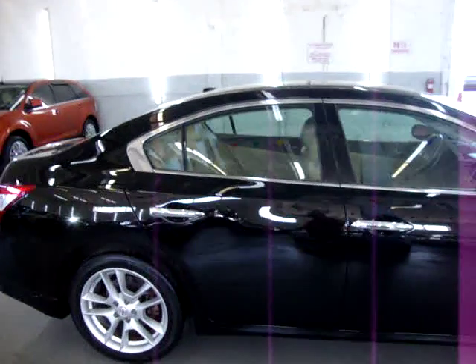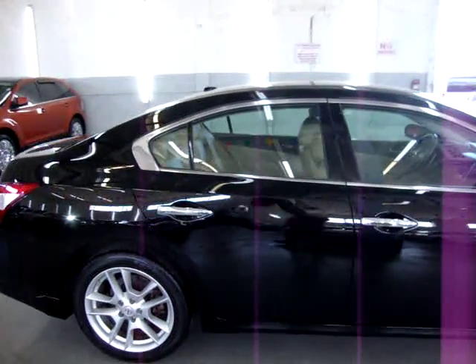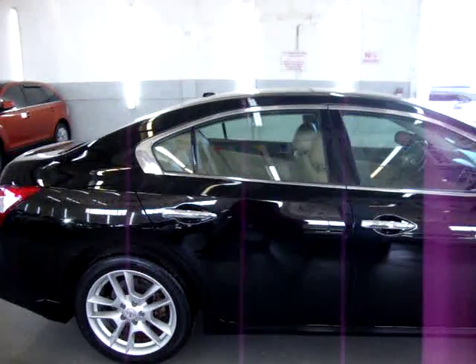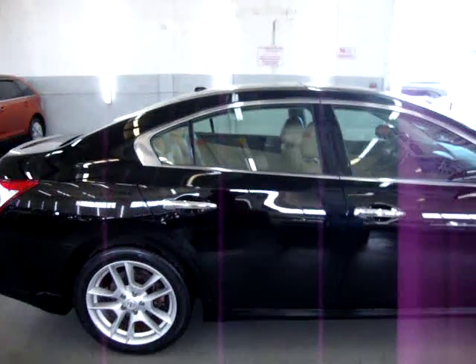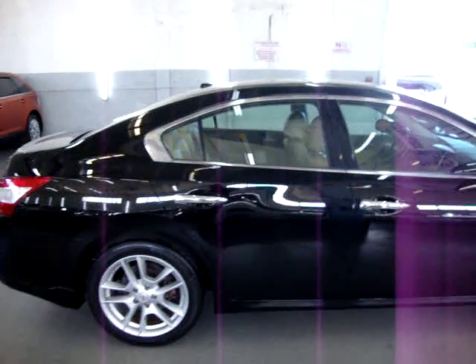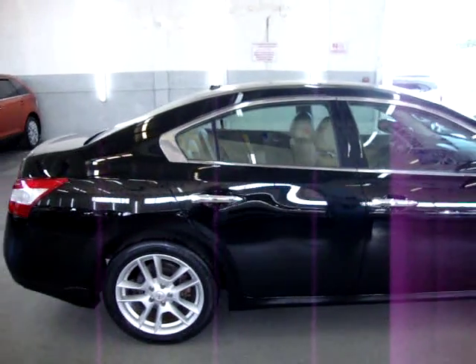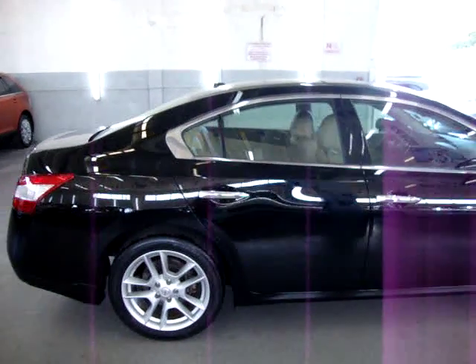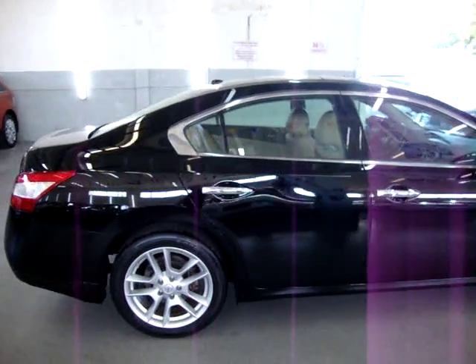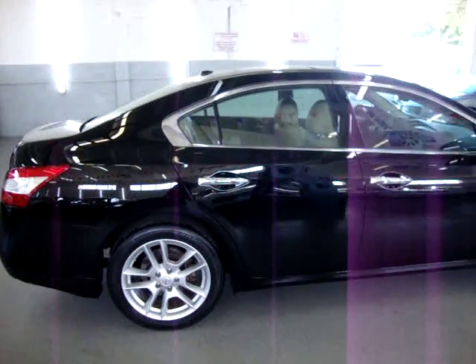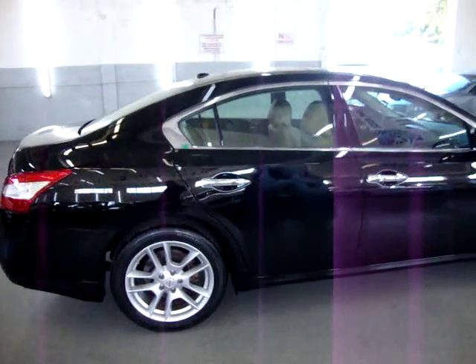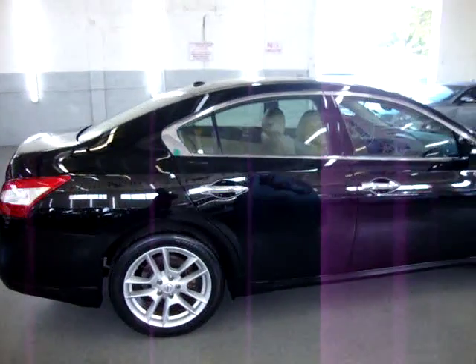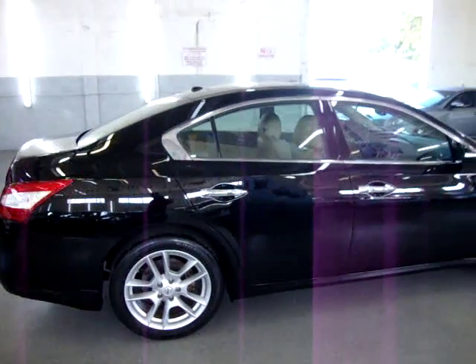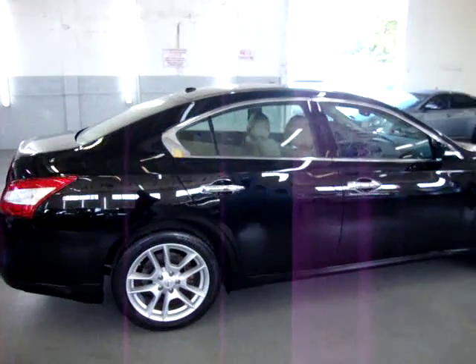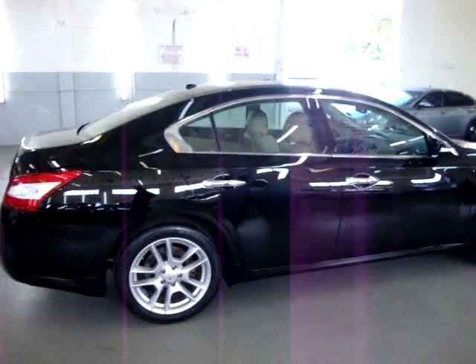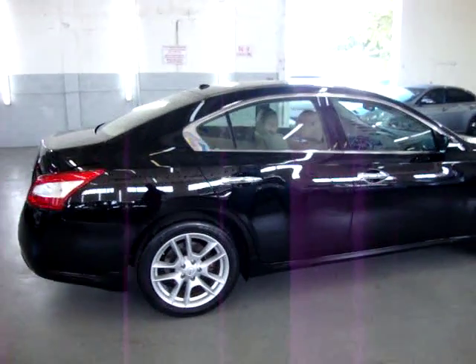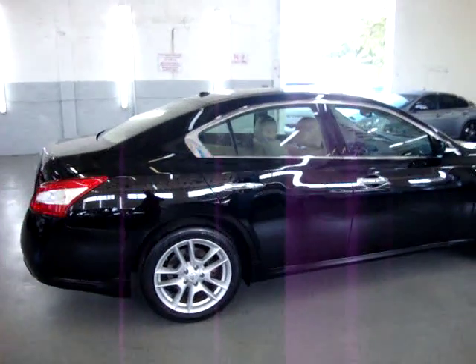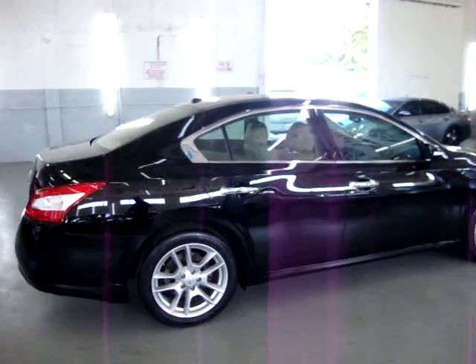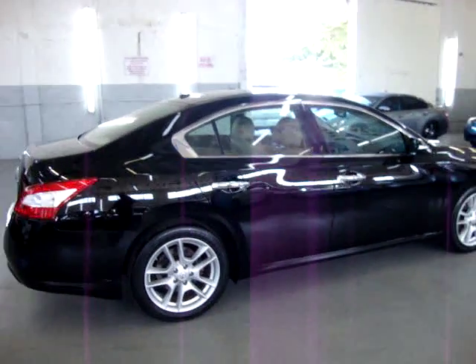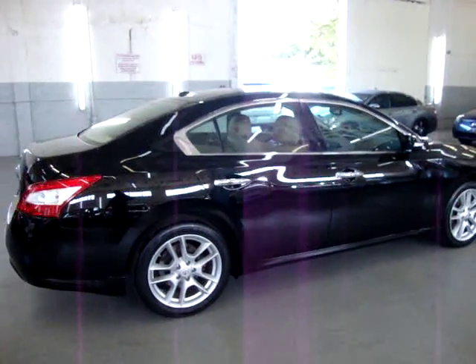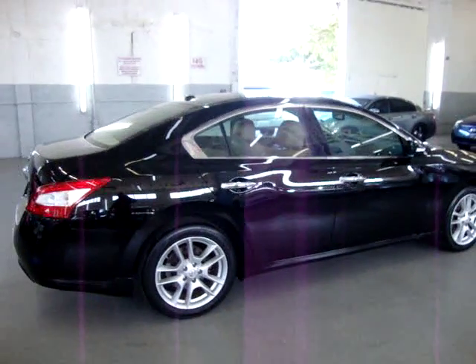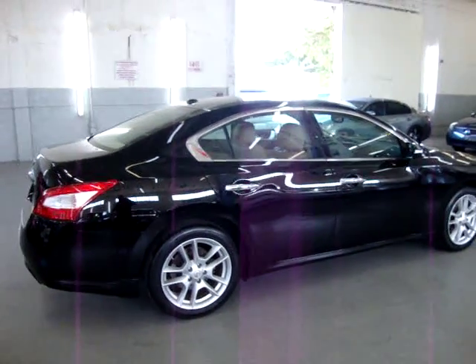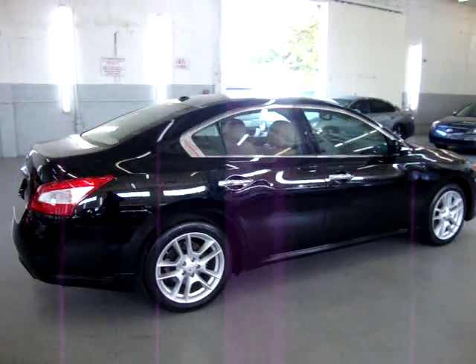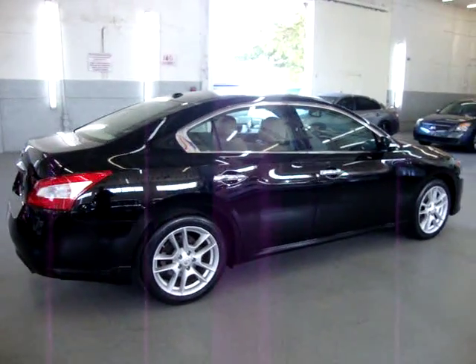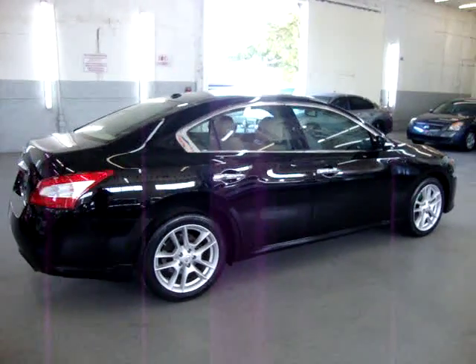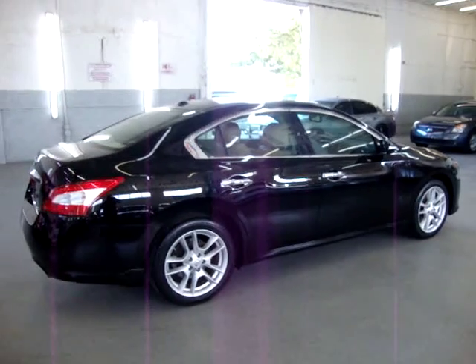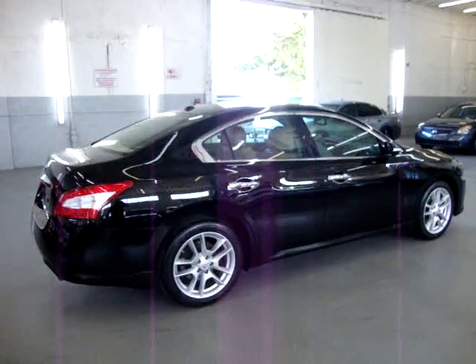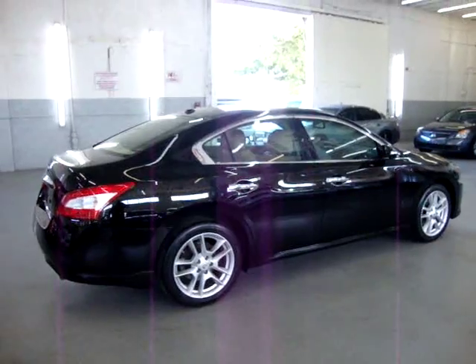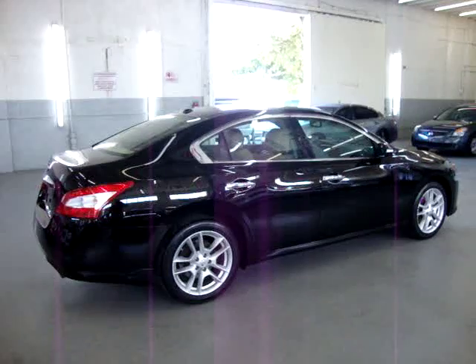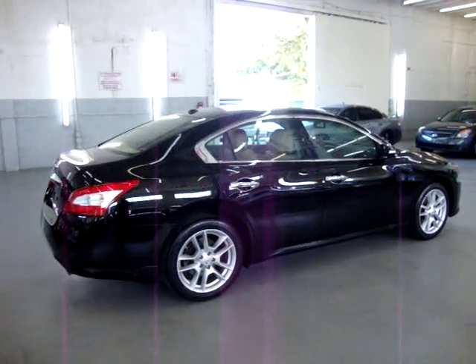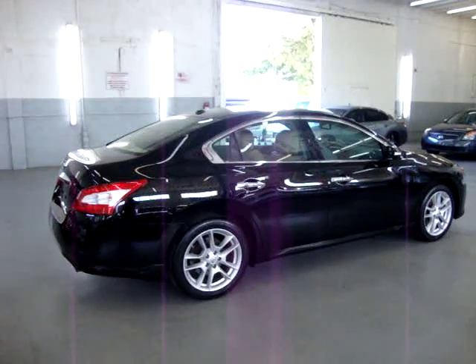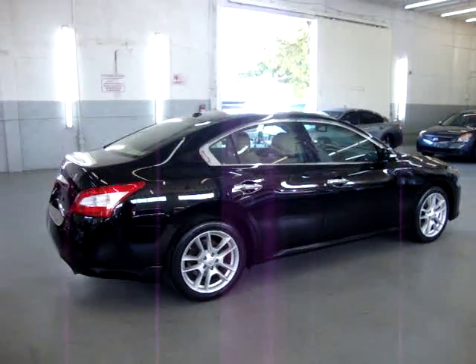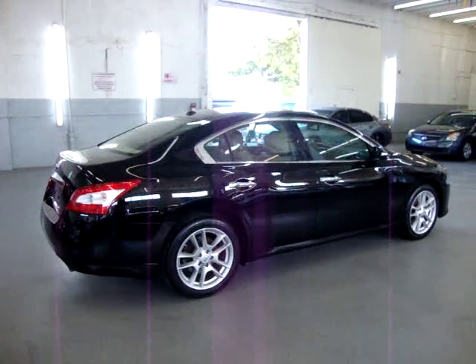It has a clean title and a clean Carfax you can view right now for free at our website, VehicleMax.net.